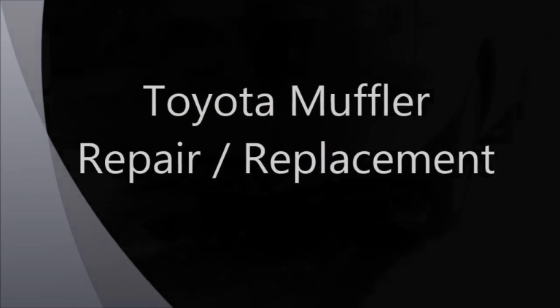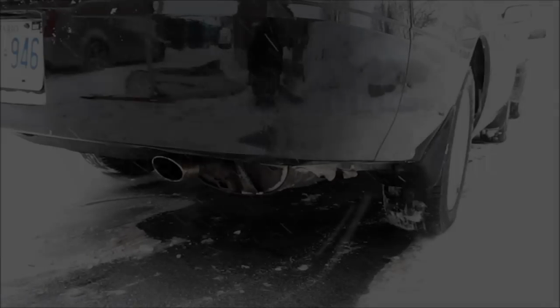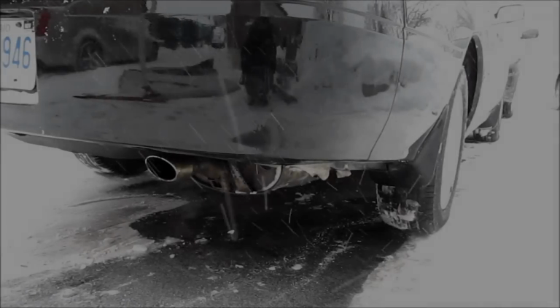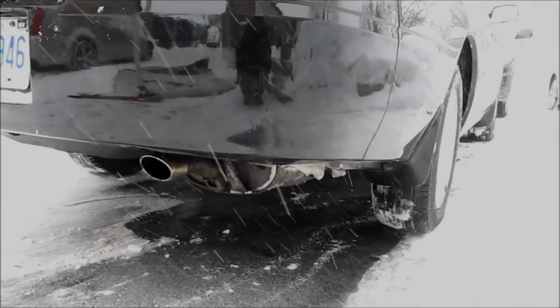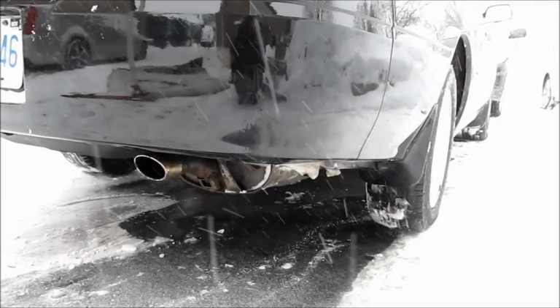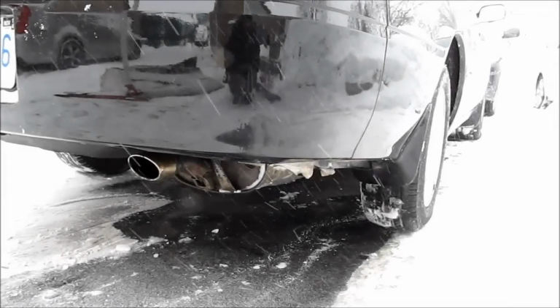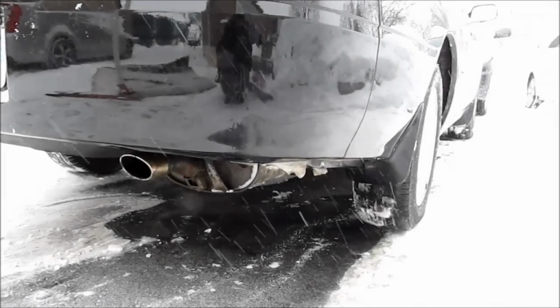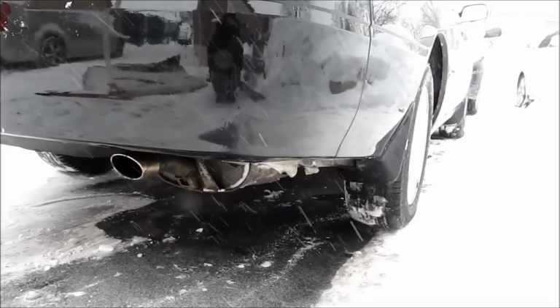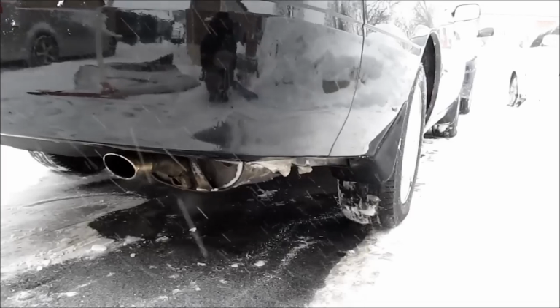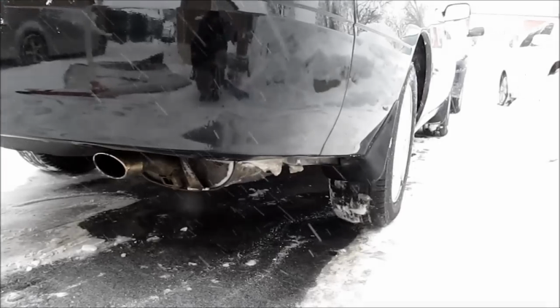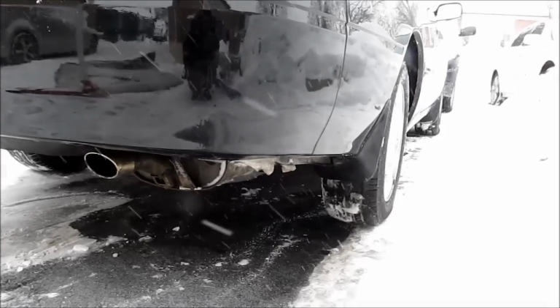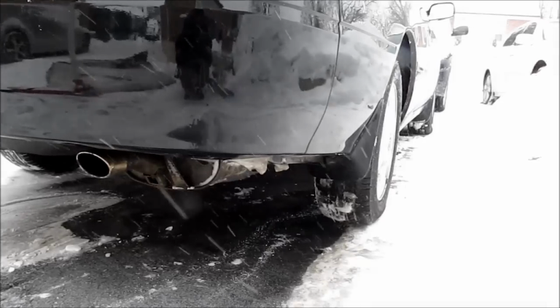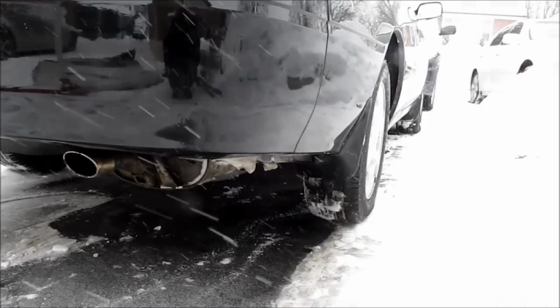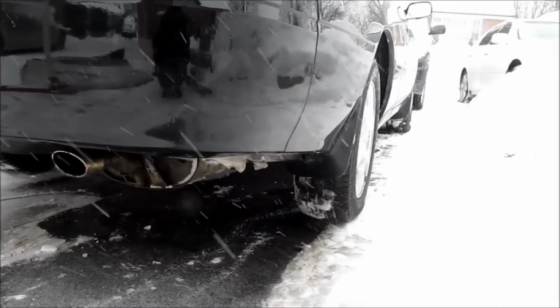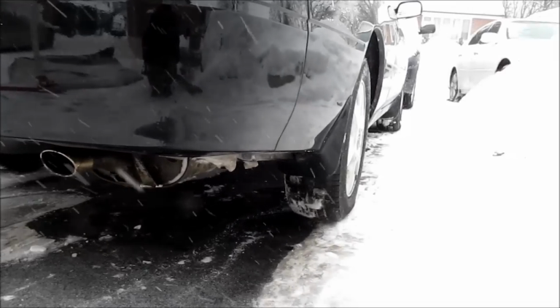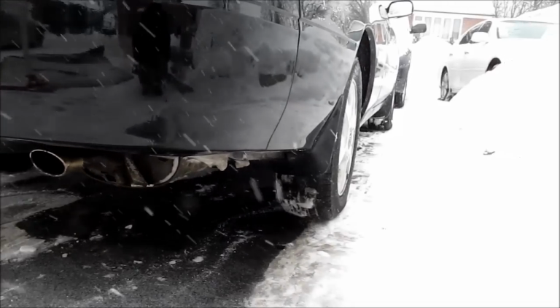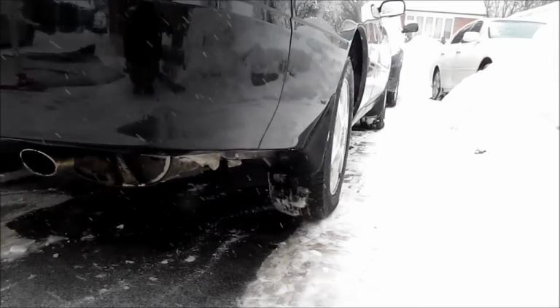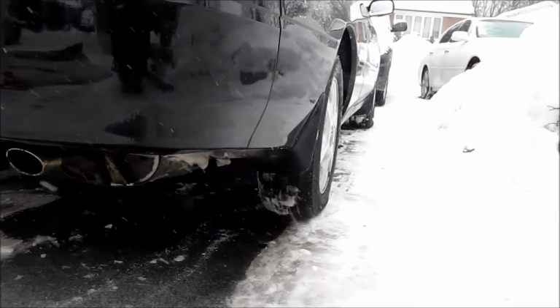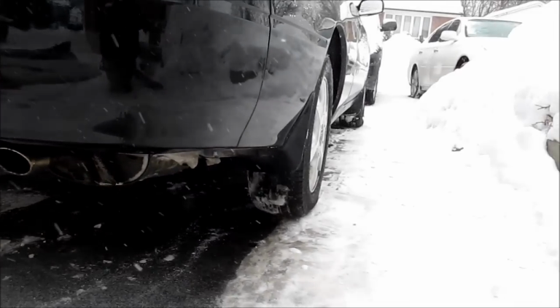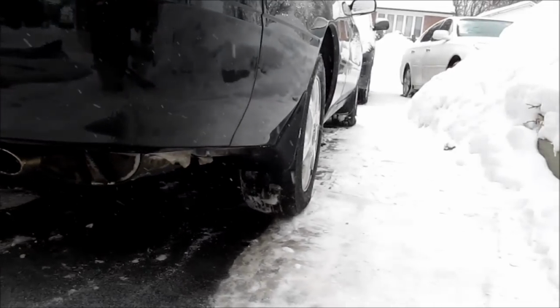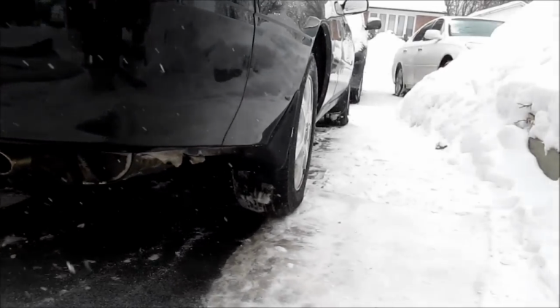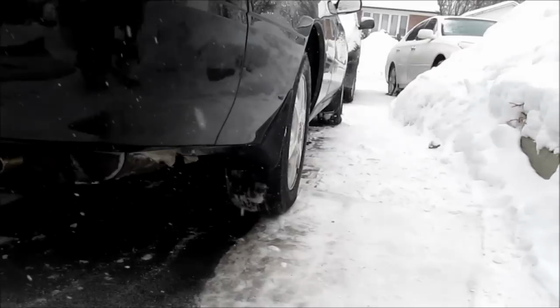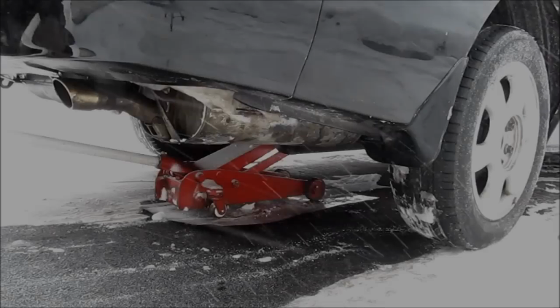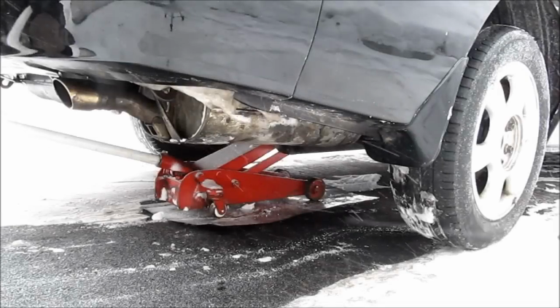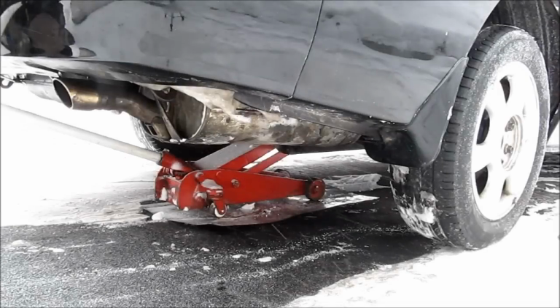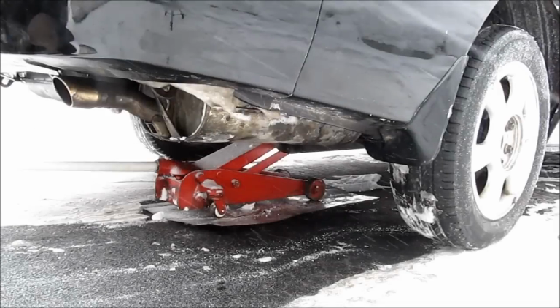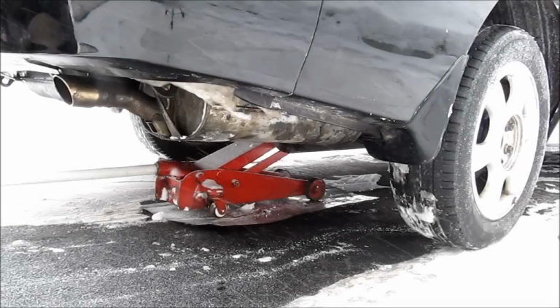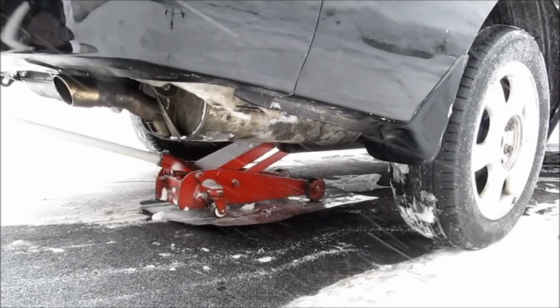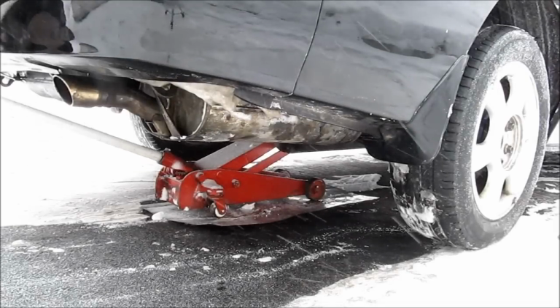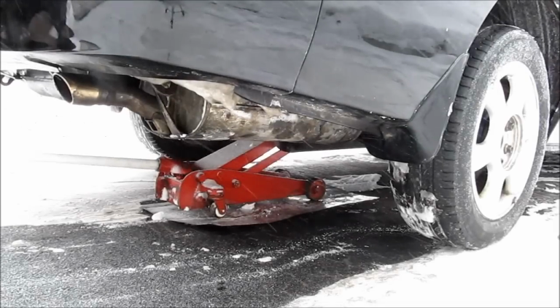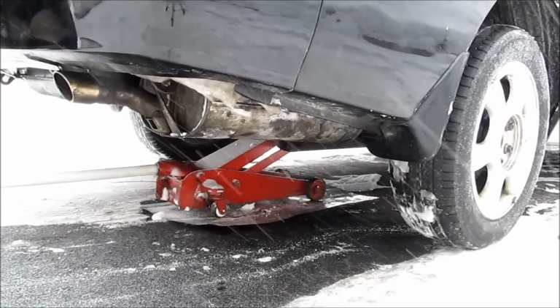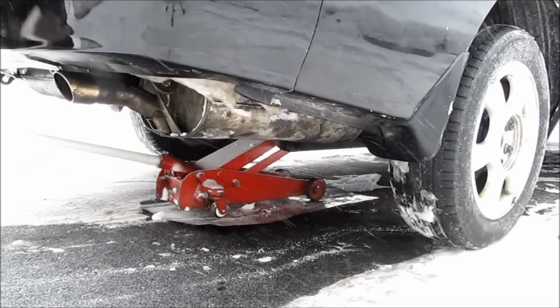Here's how to replace or repair your exhaust muffler in the snow. The first thing we're going to do is jack up the vehicle.